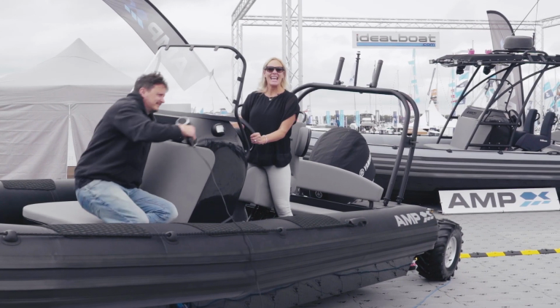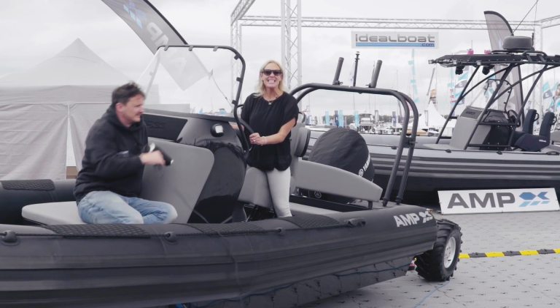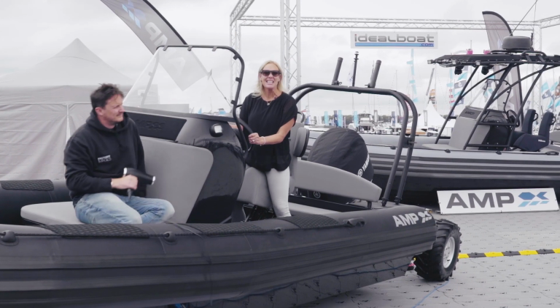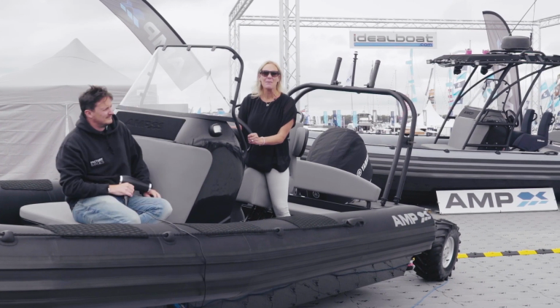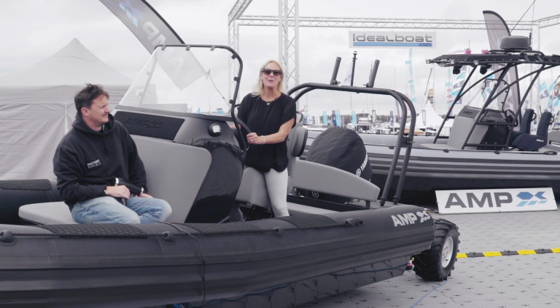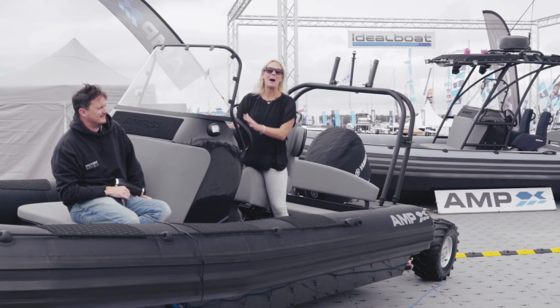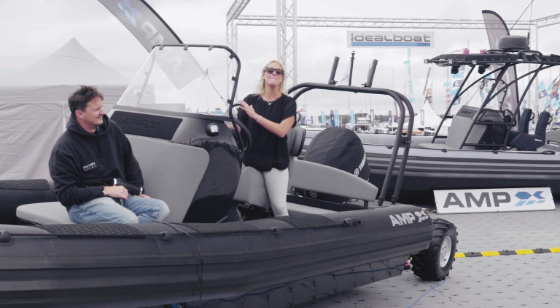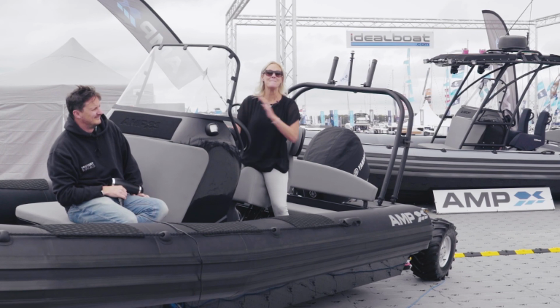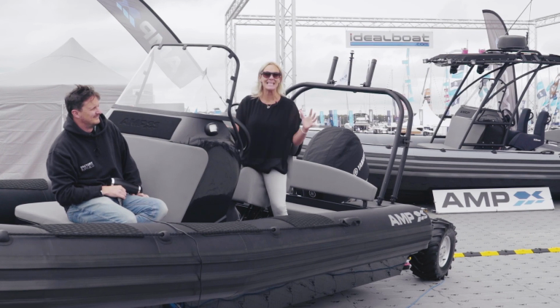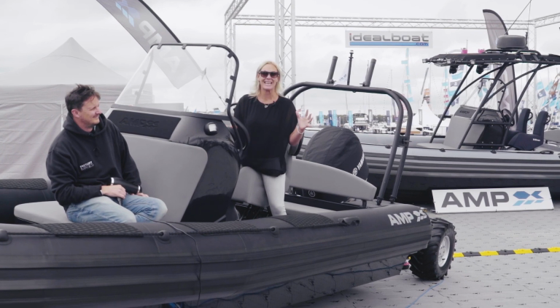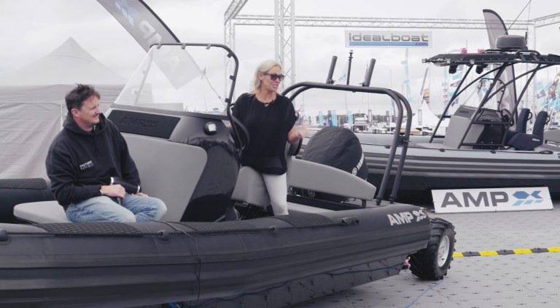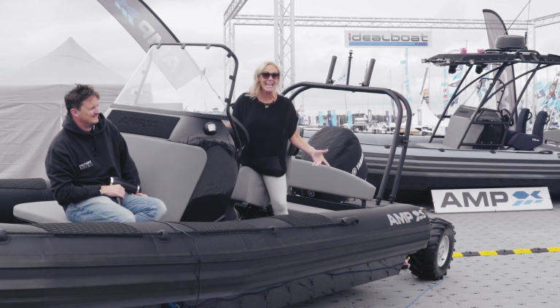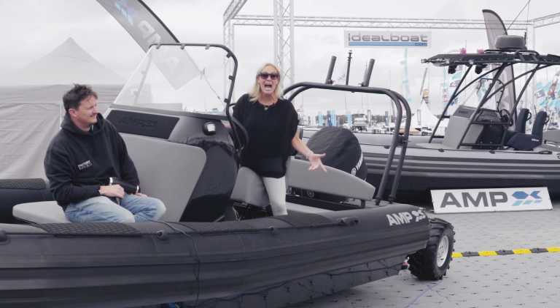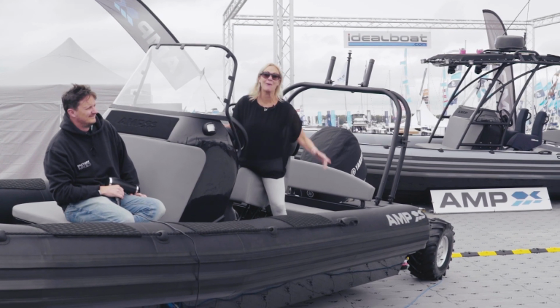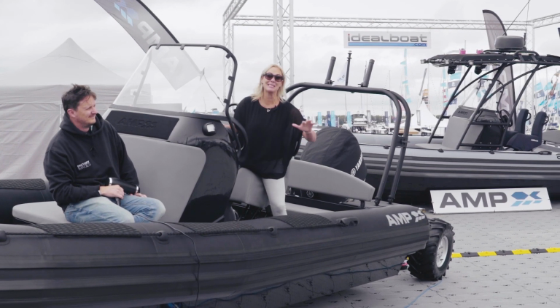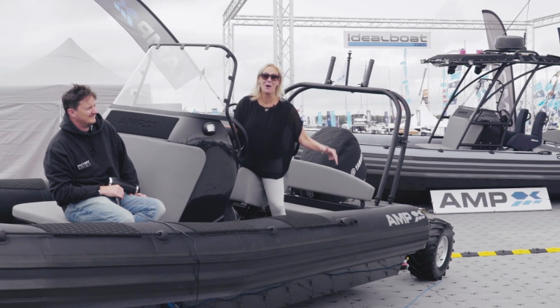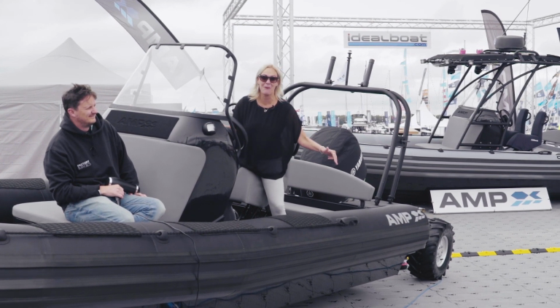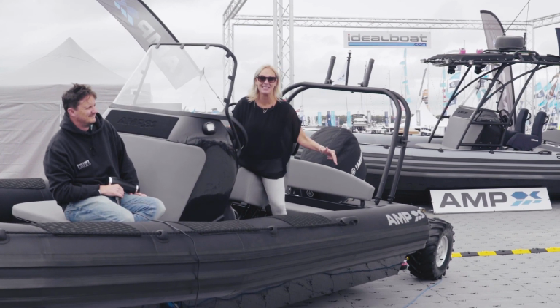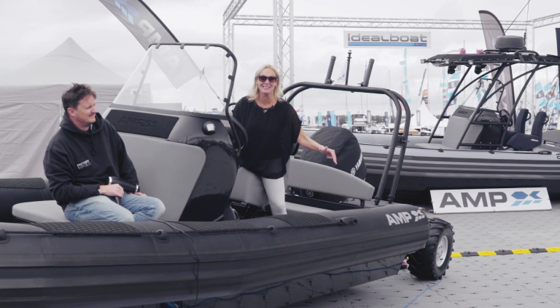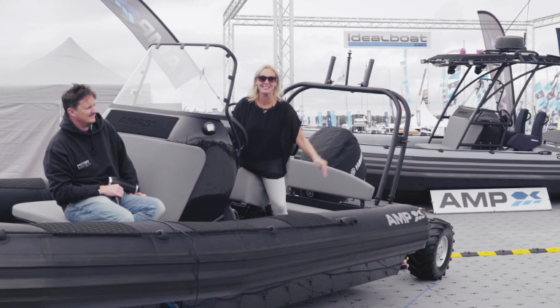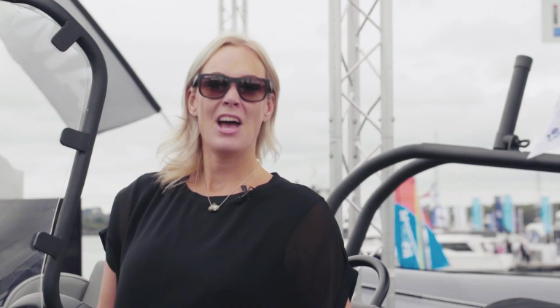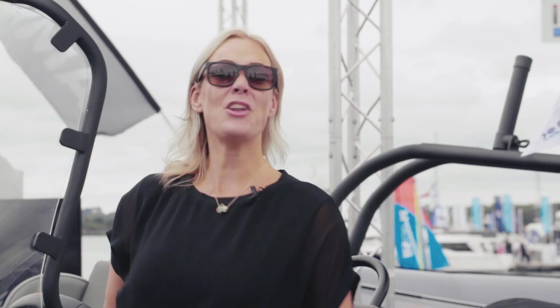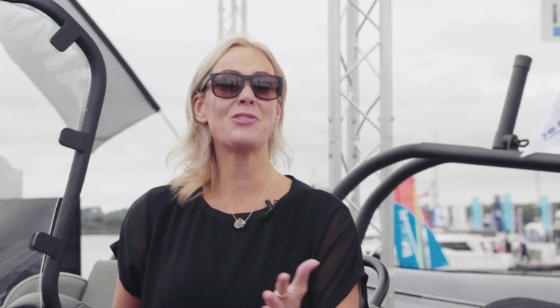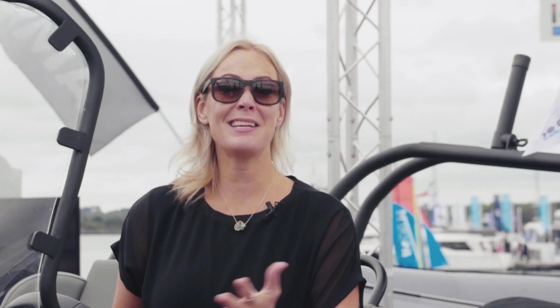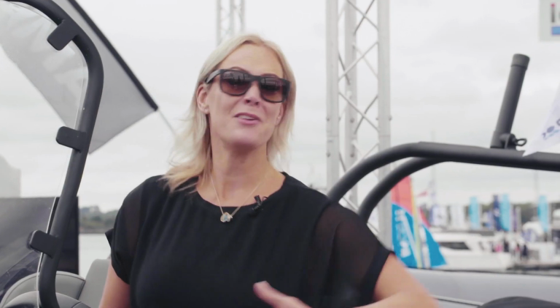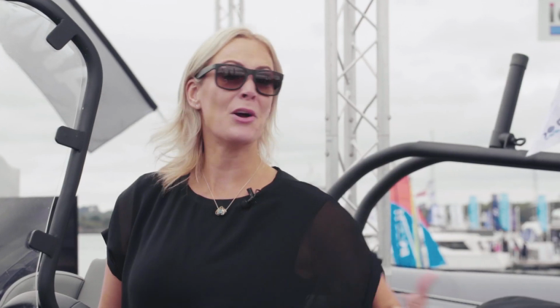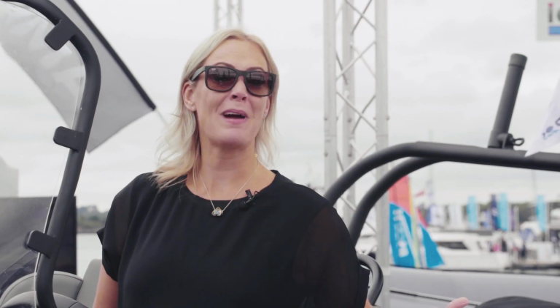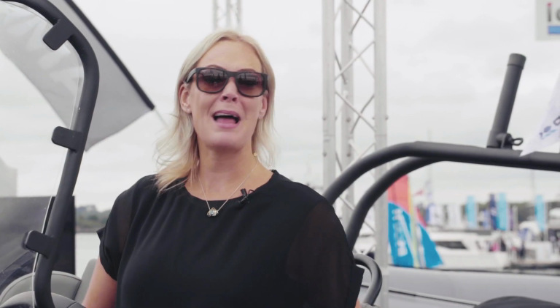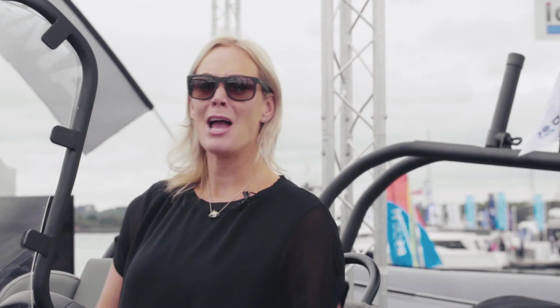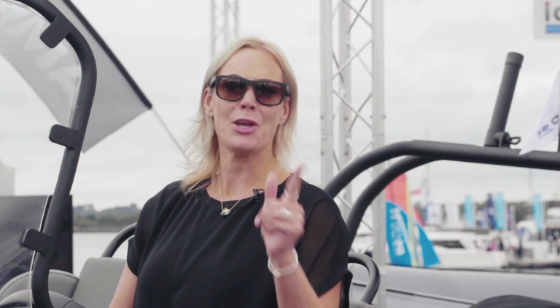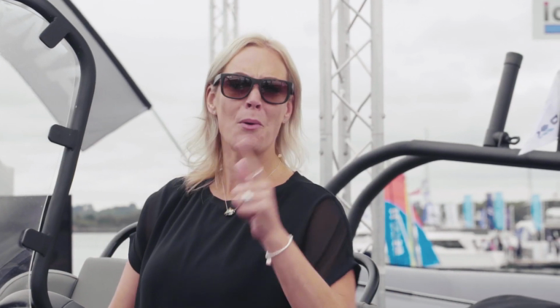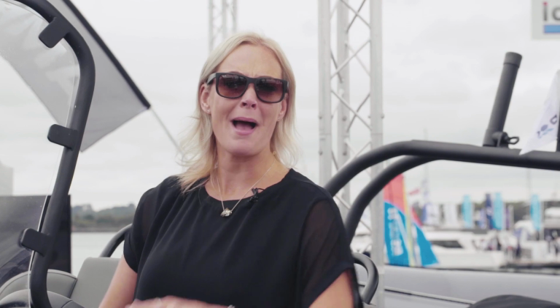Isn't this boat amazing? Check it out, it's got wheels. No tractor, no trailer, you're away.